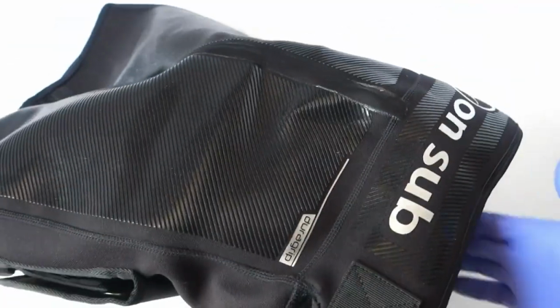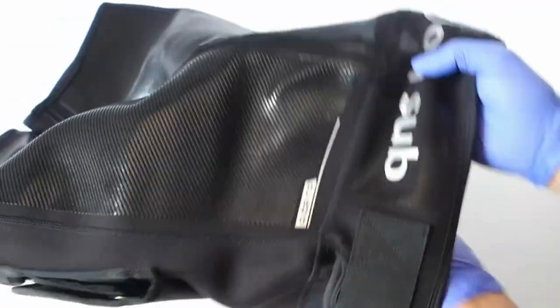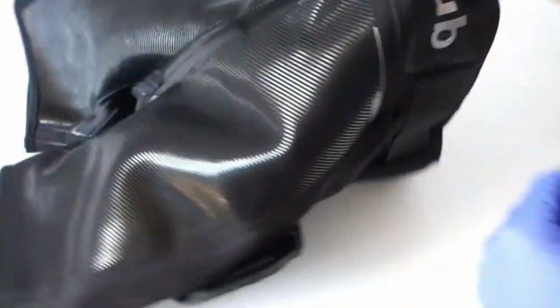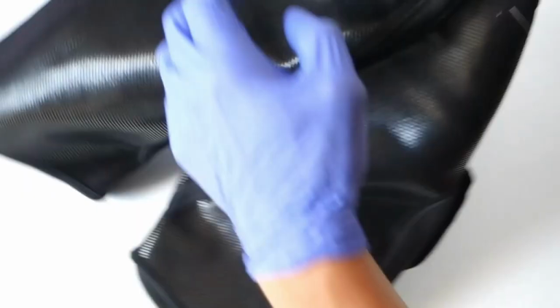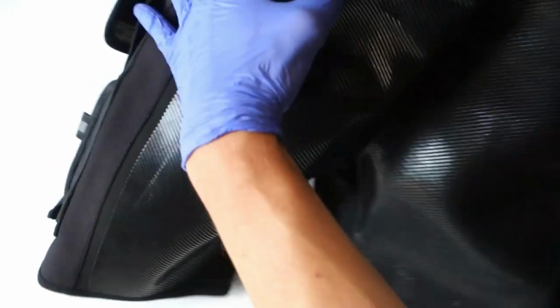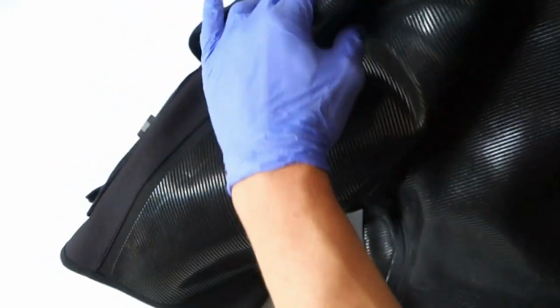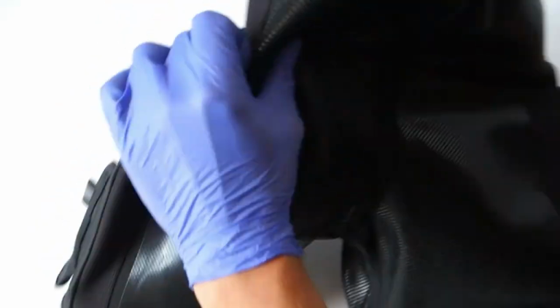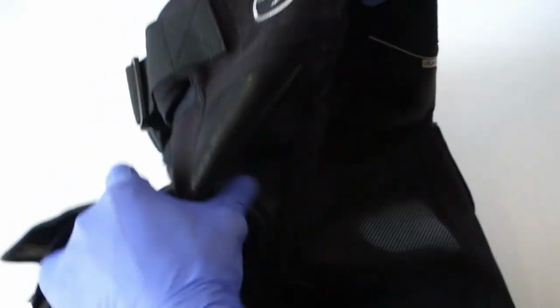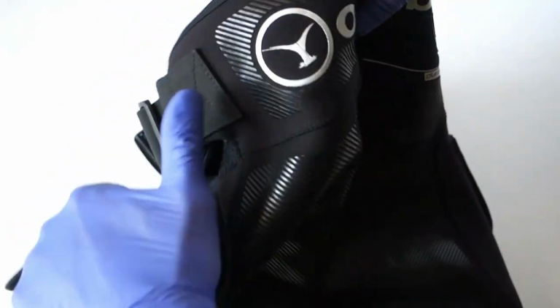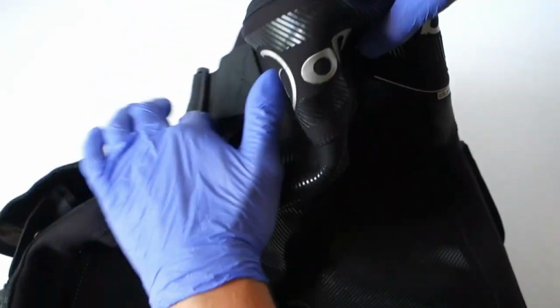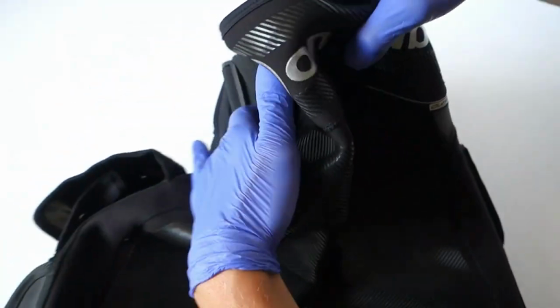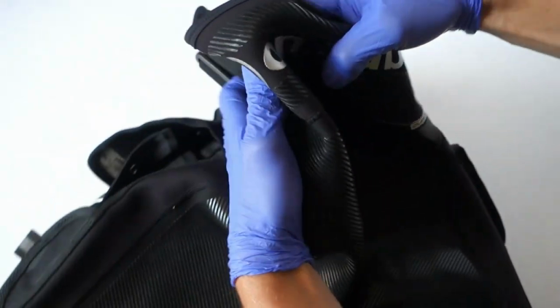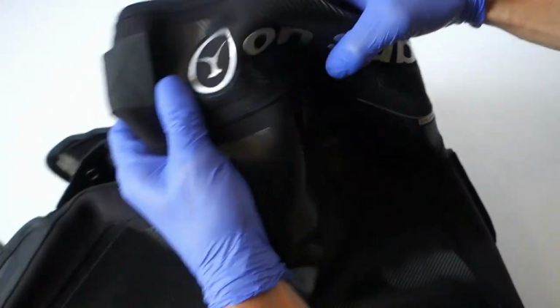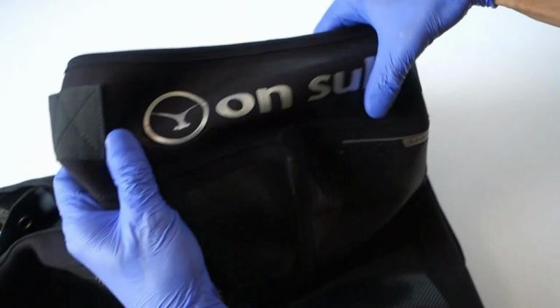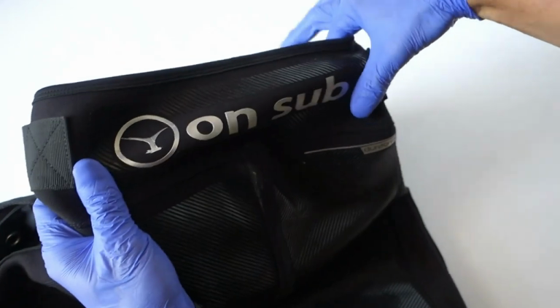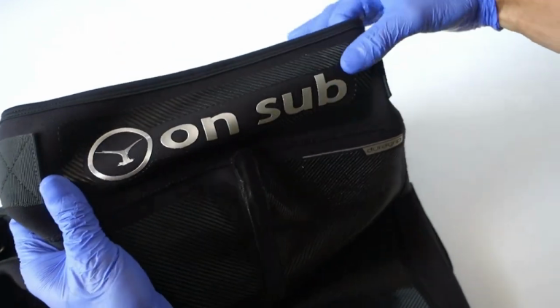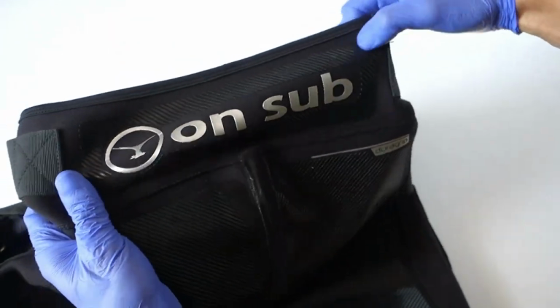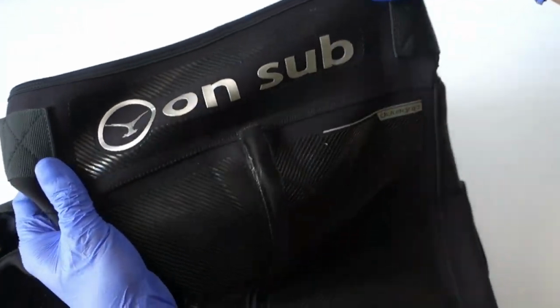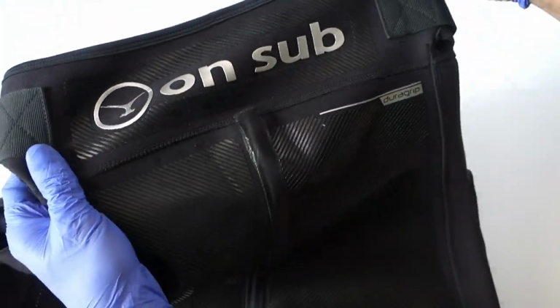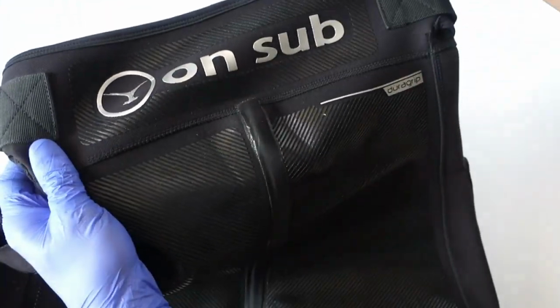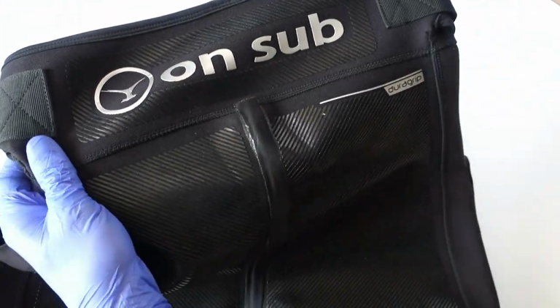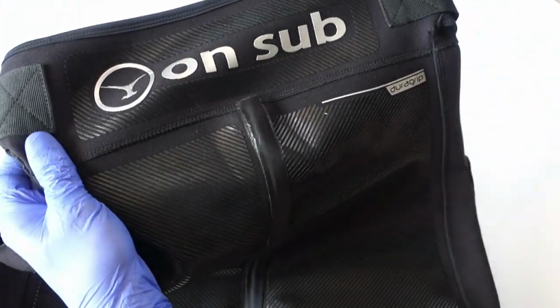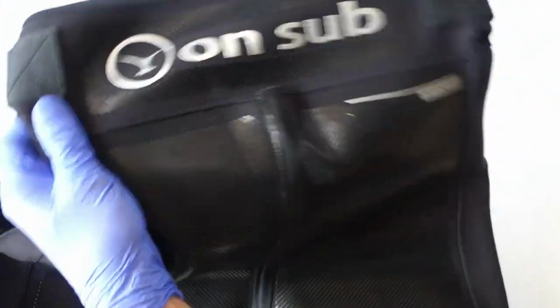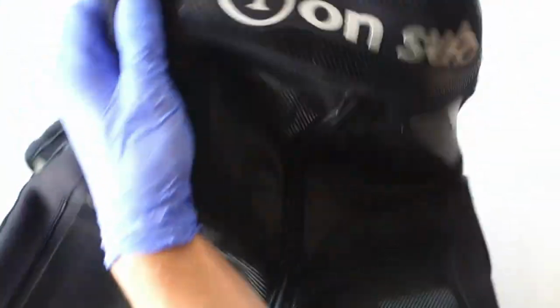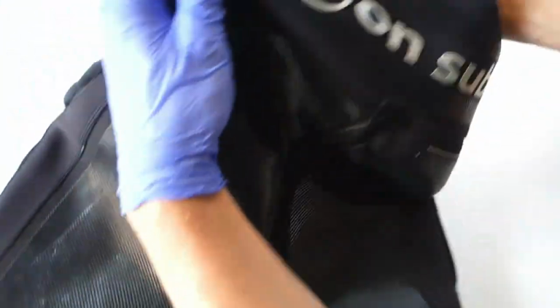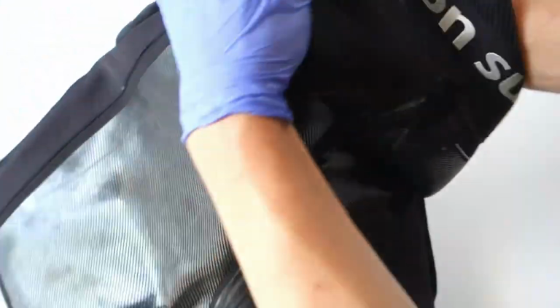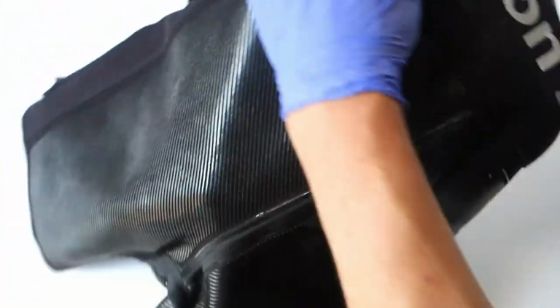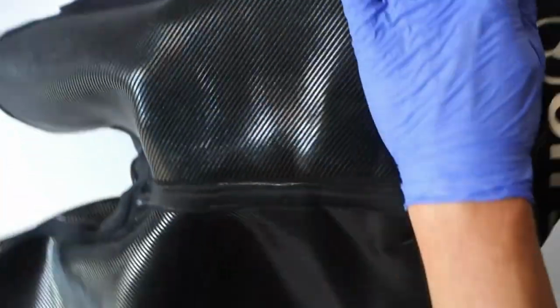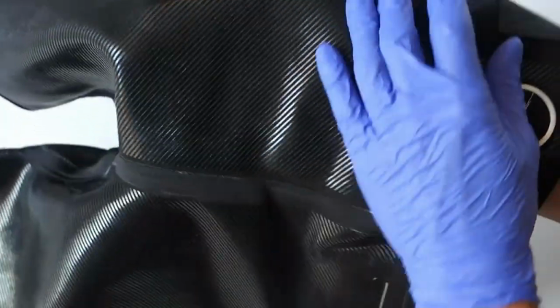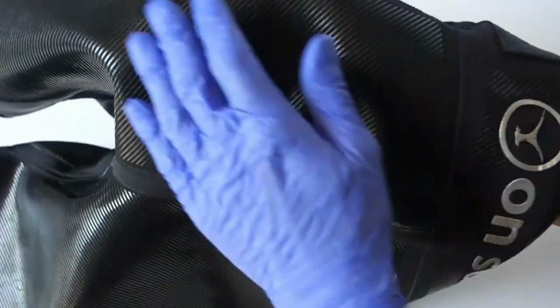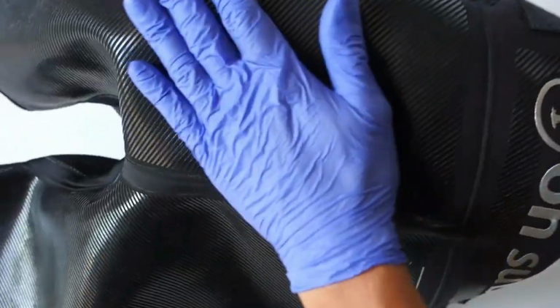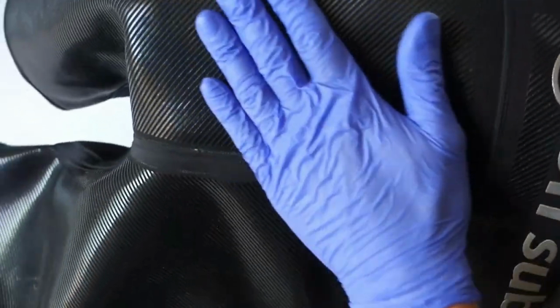The back of the shorts has a non-slip rubber design, which actually works really well.